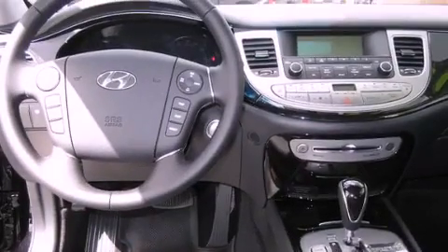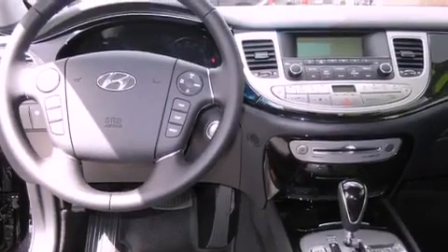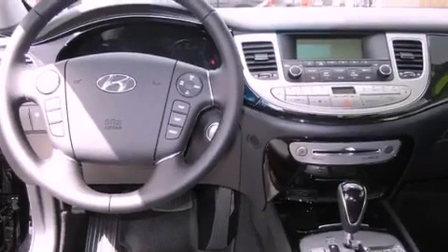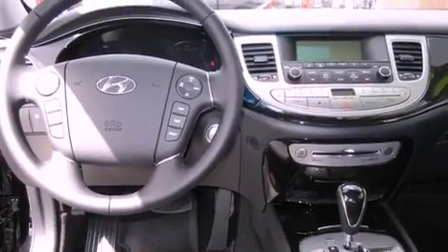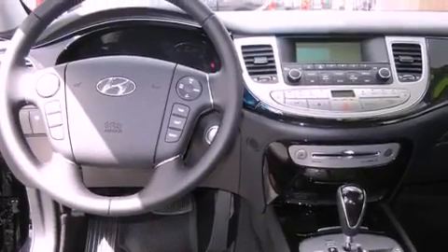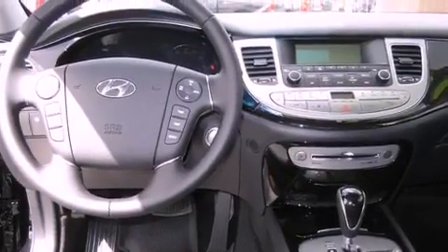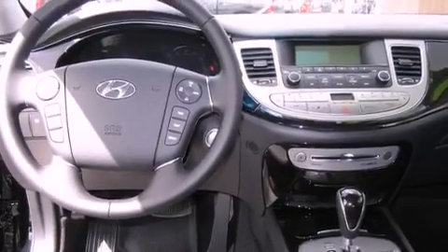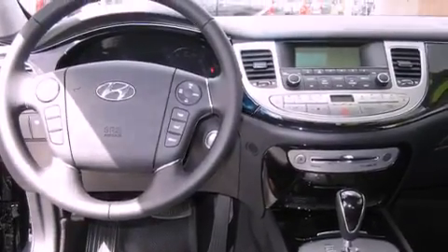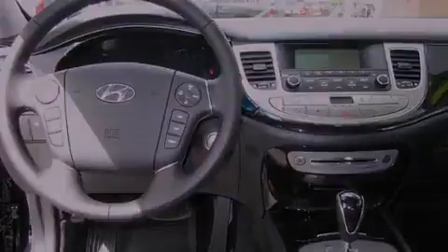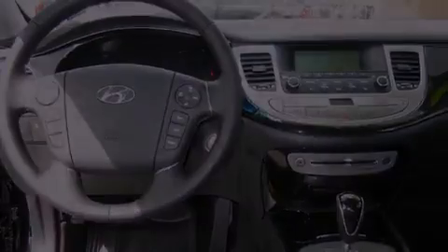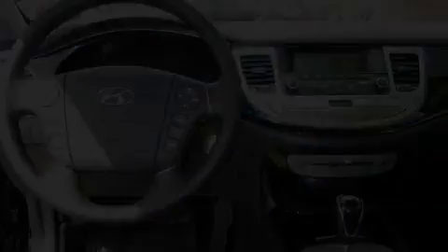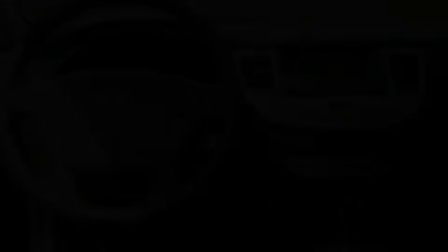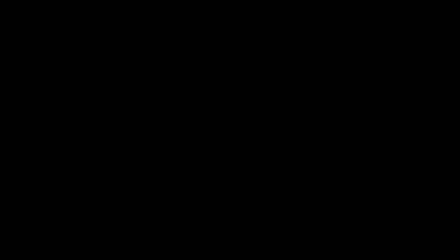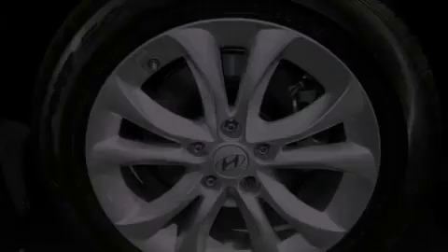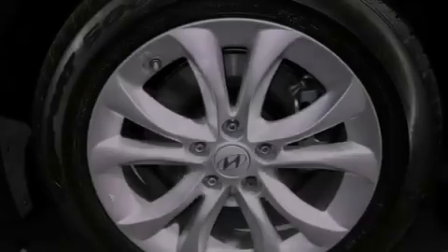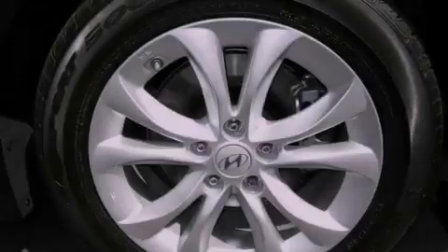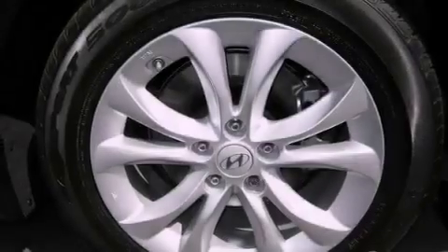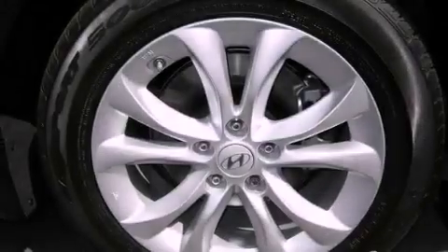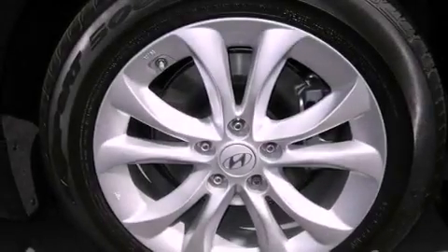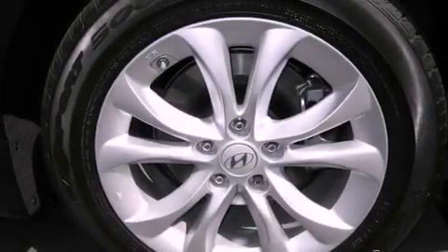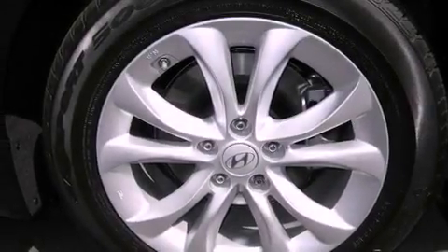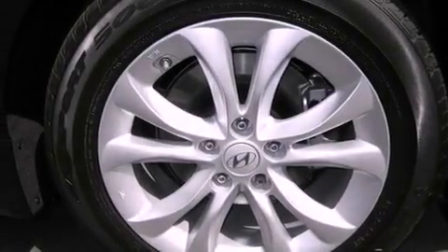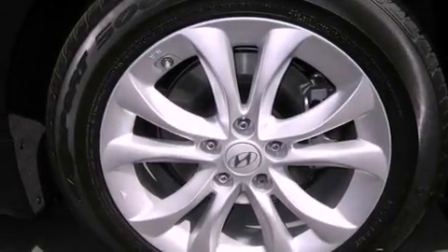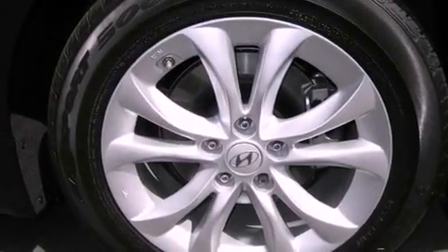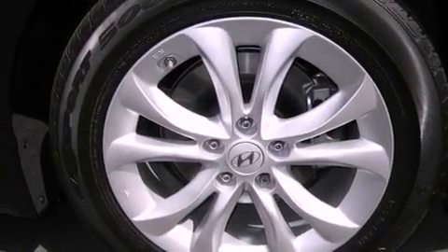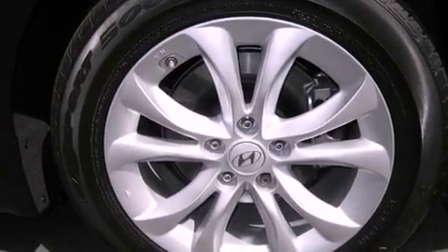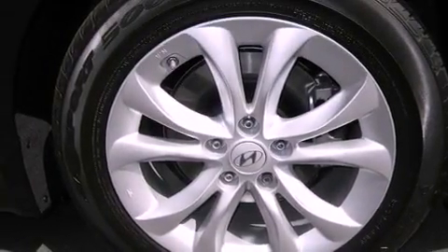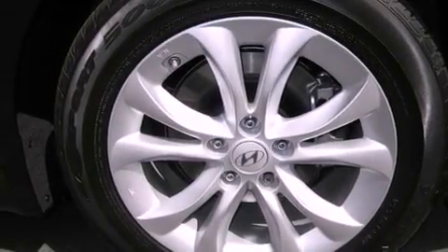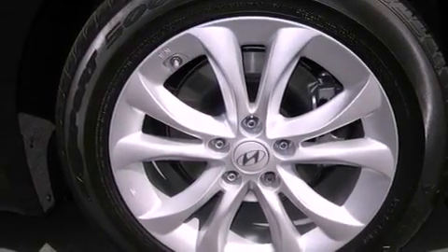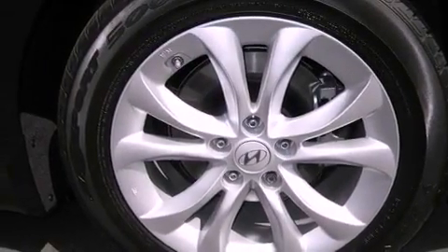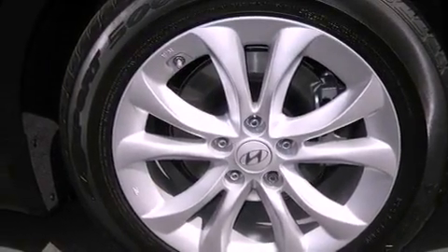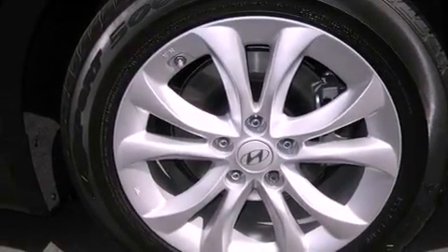Also included are fog lamps, an anti-lock braking system, a passenger side airbag, and heated side view mirrors.